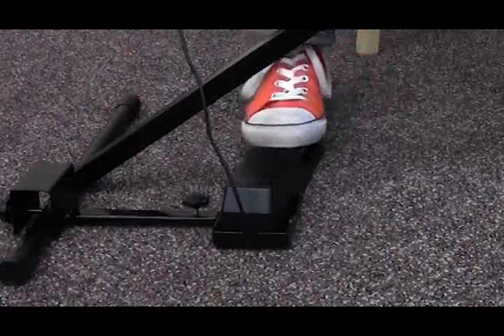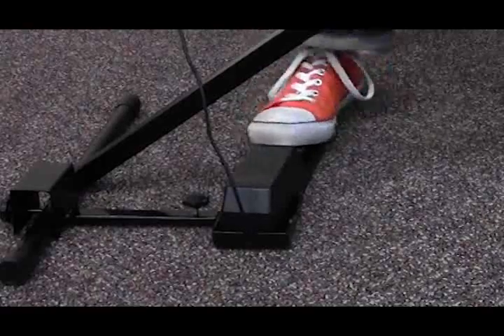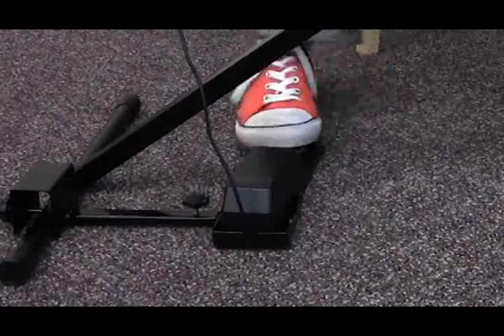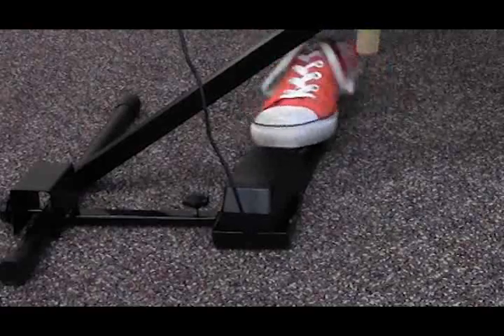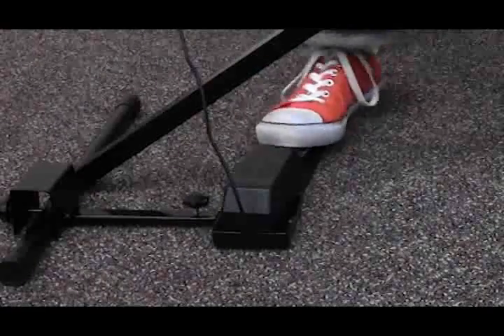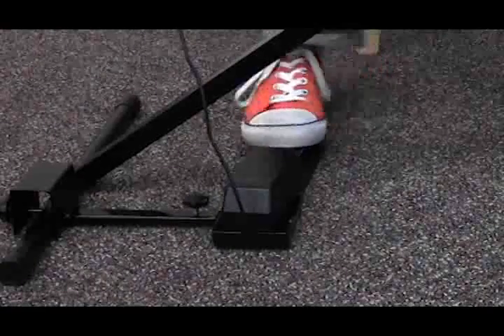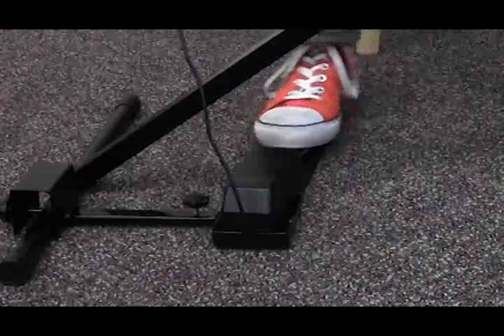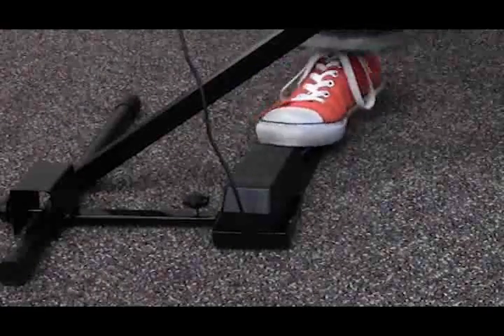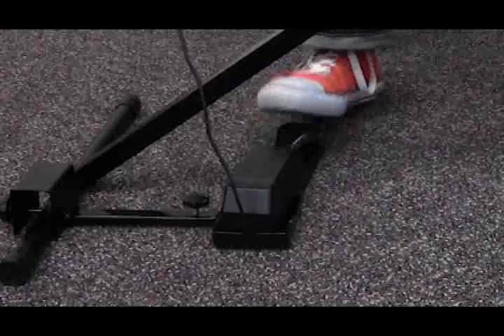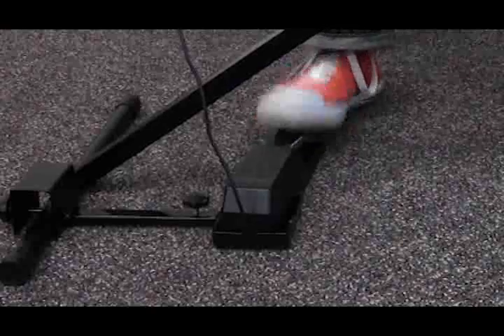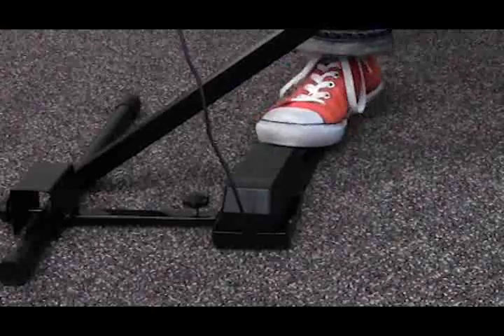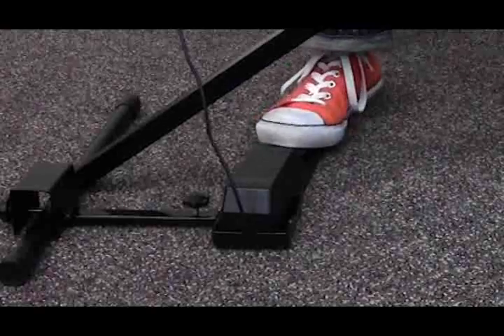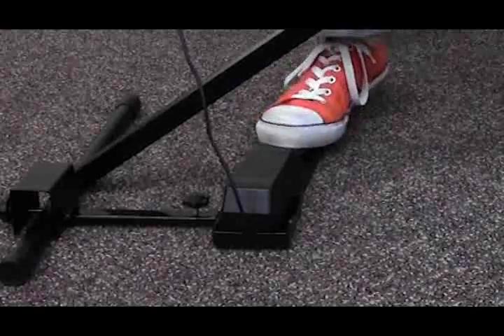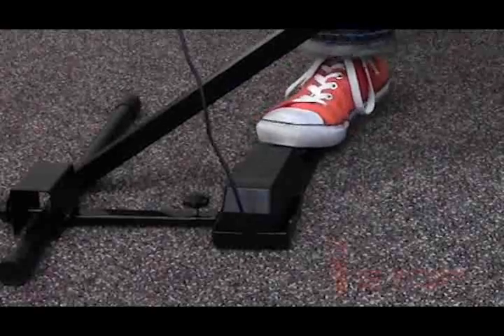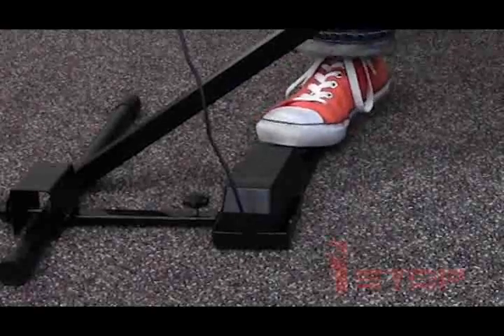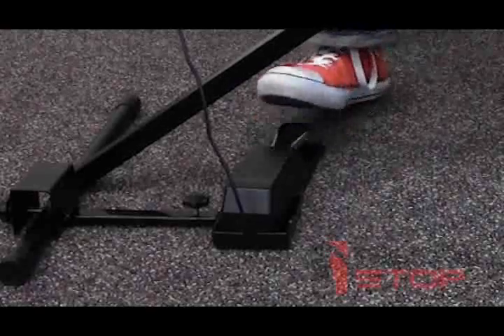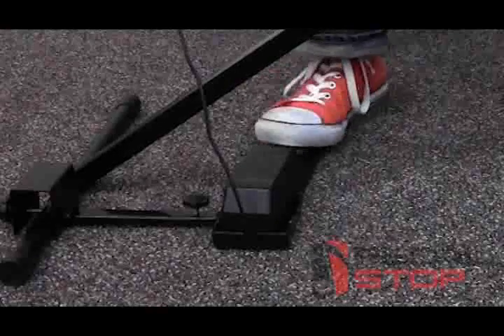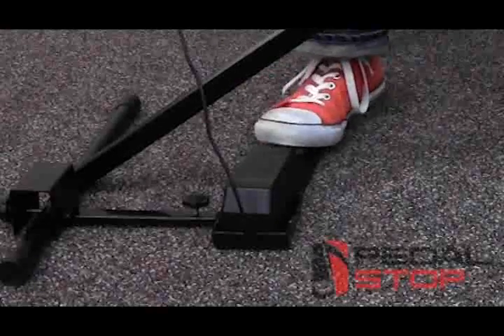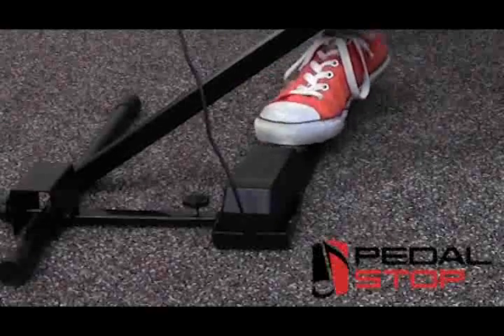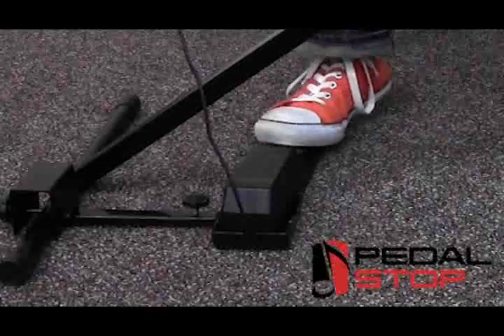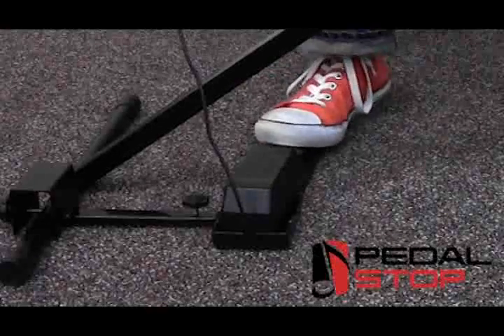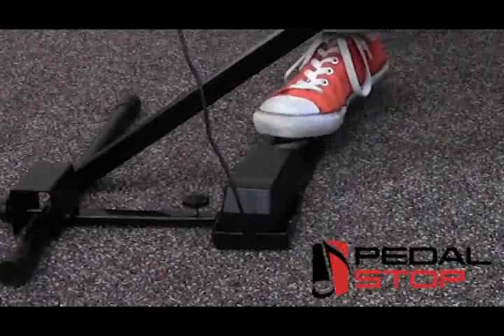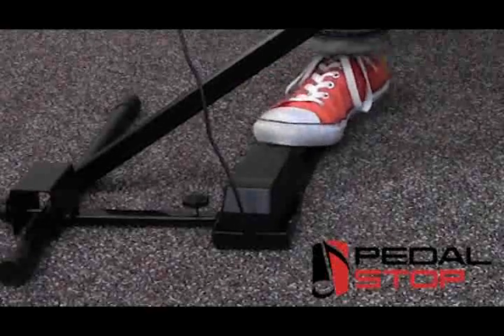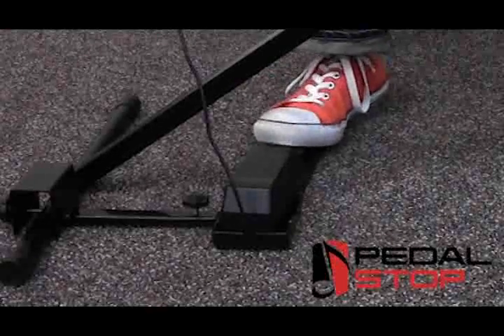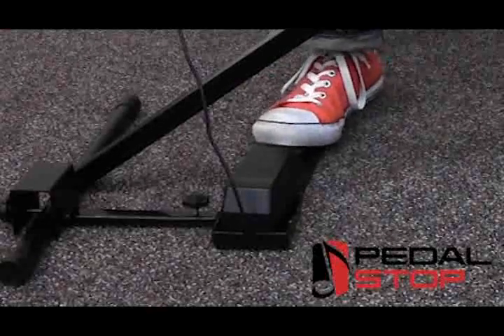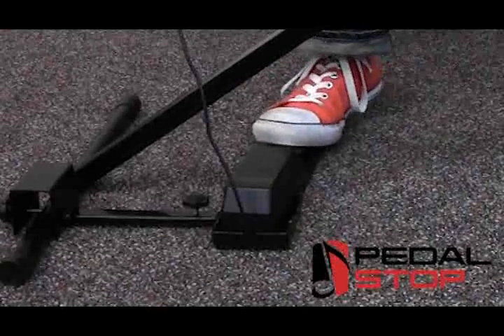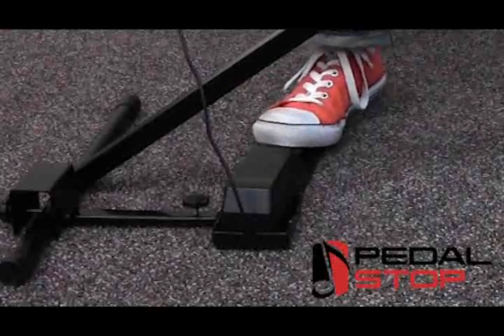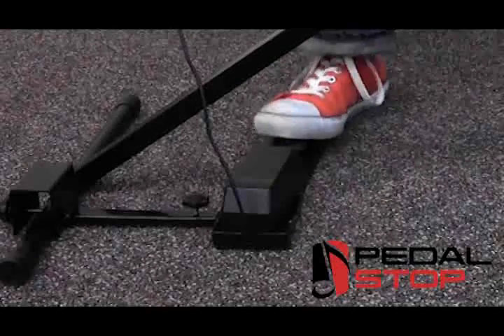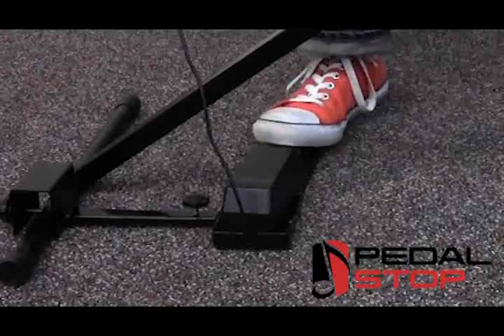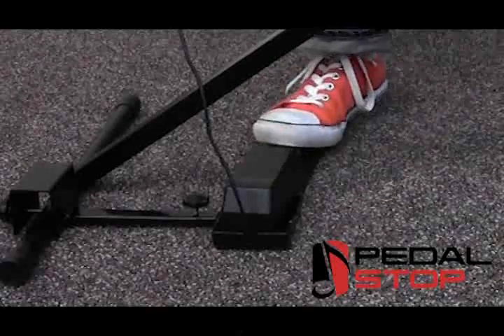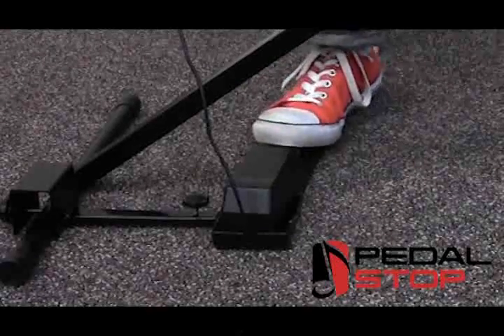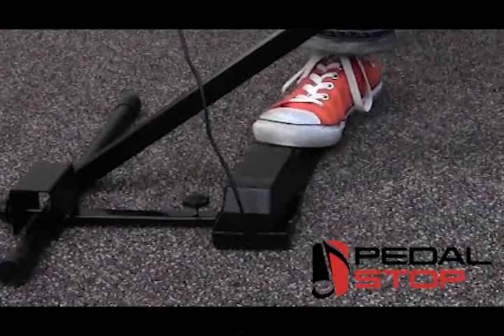Introducing the pedal stop. It keeps your pedal in place.